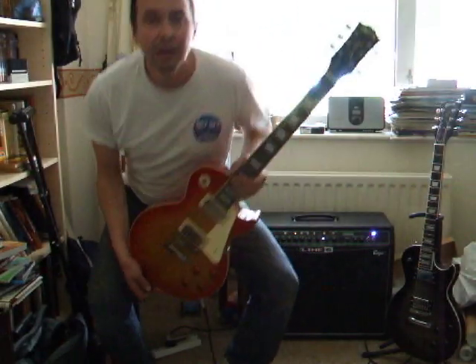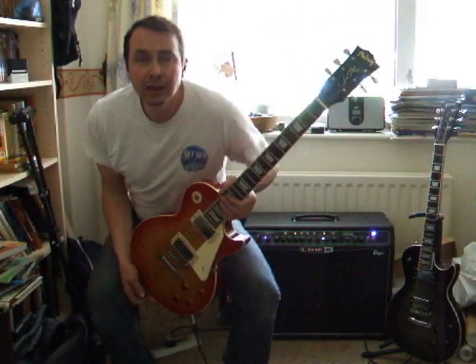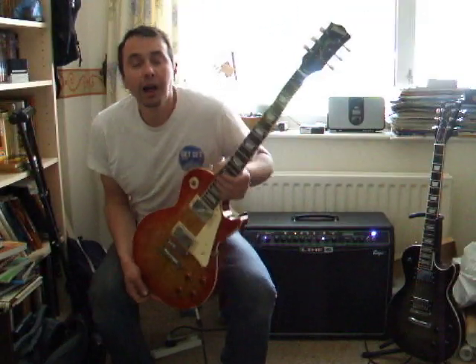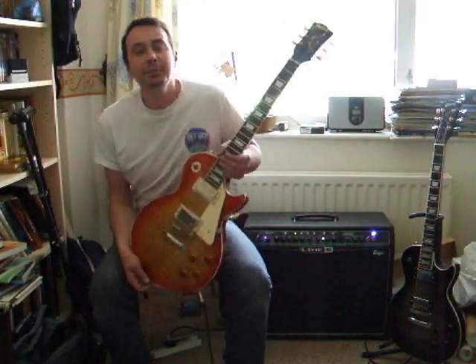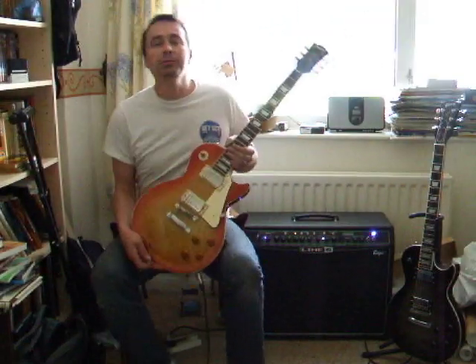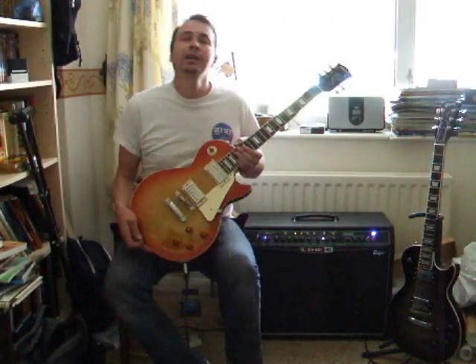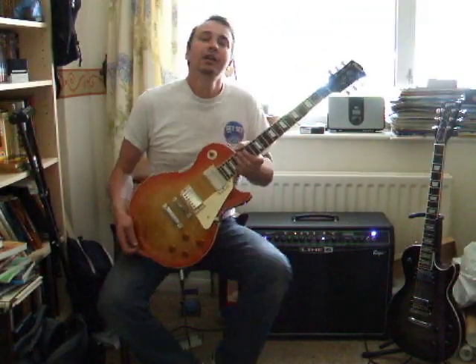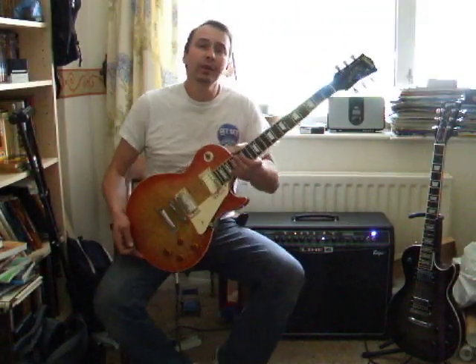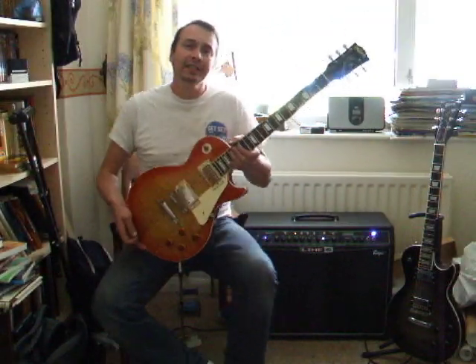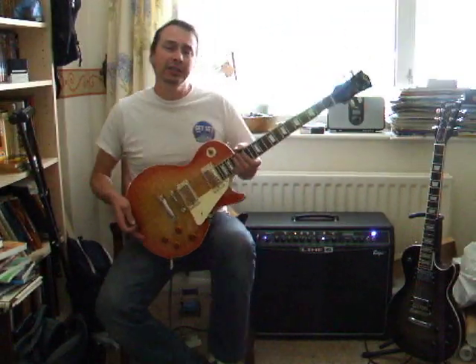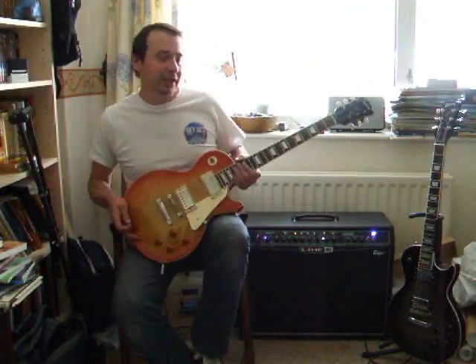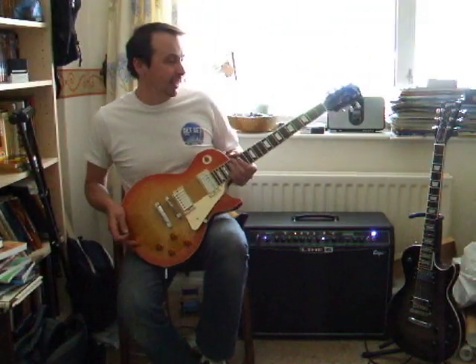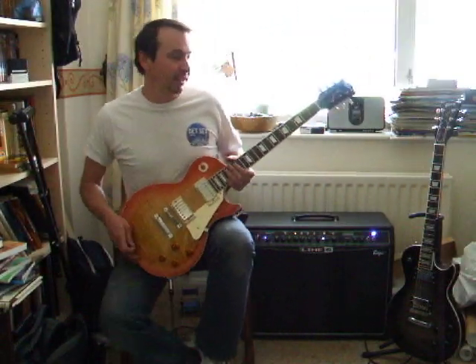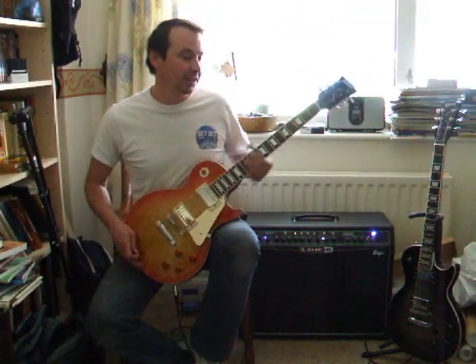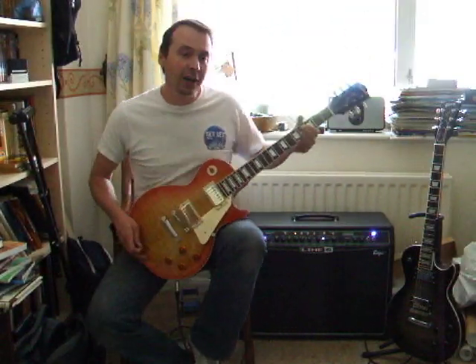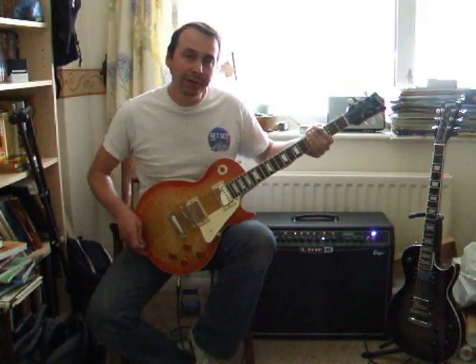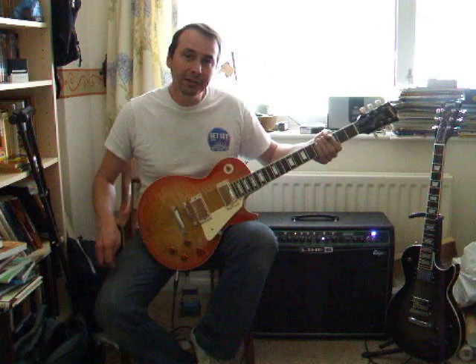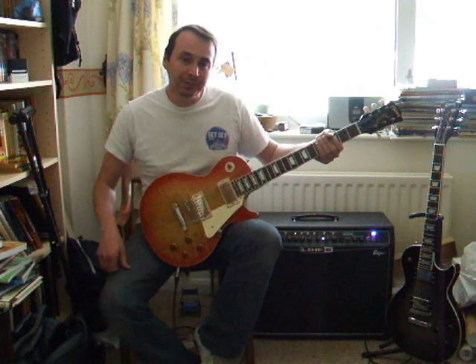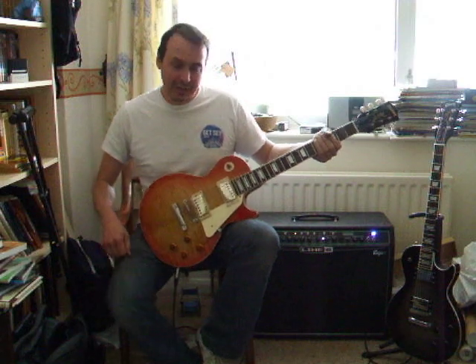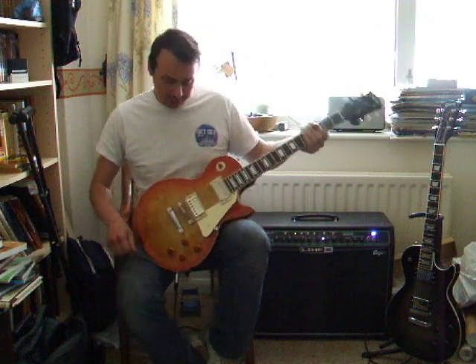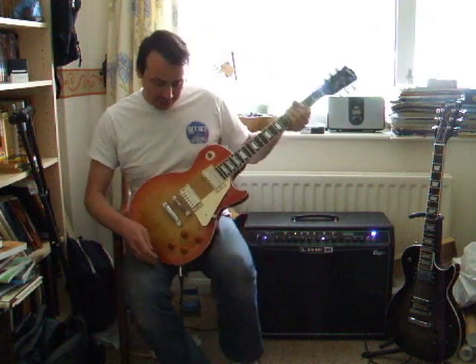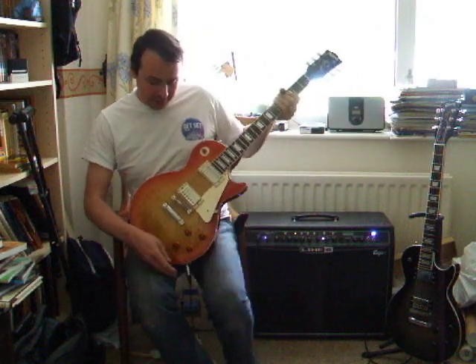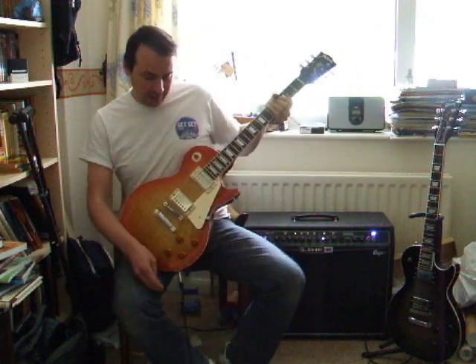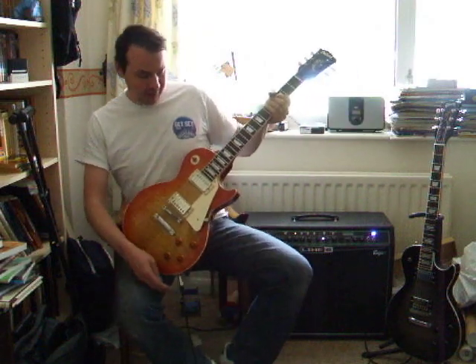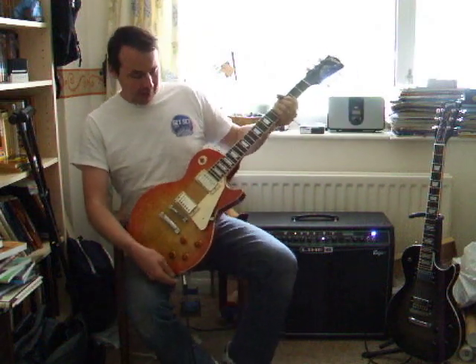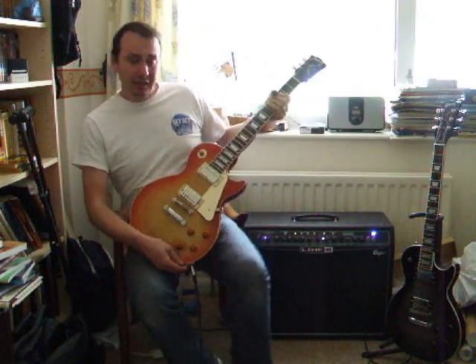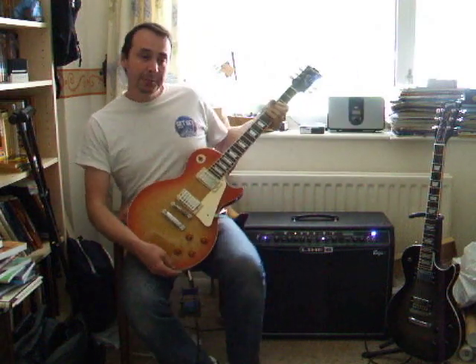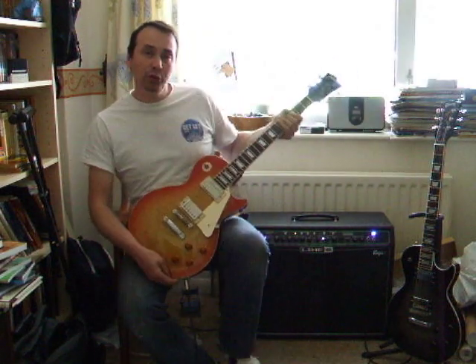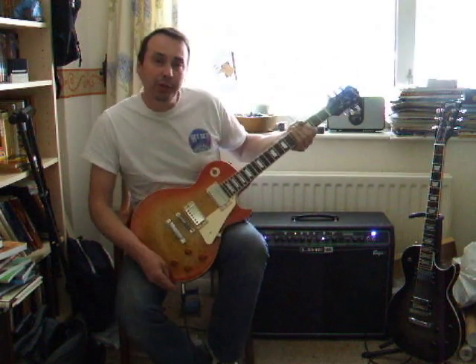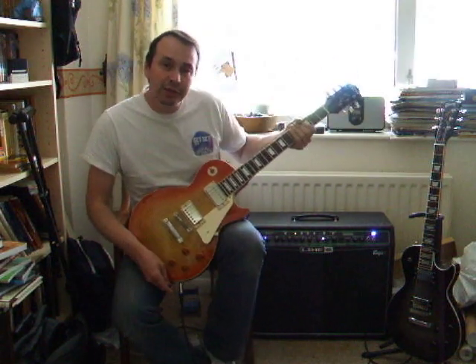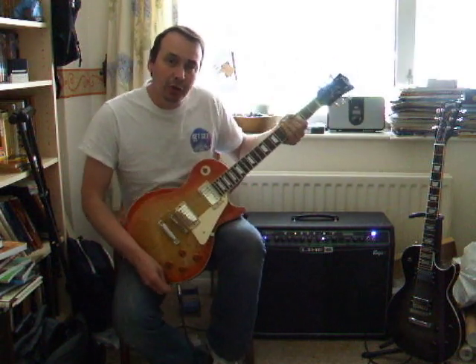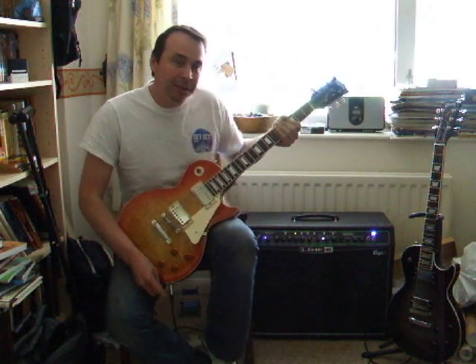Hi peeps, quick soundcheck of my latest guitar build. This is my Les Paul Burst copy.